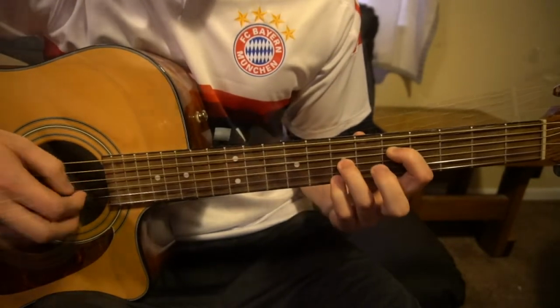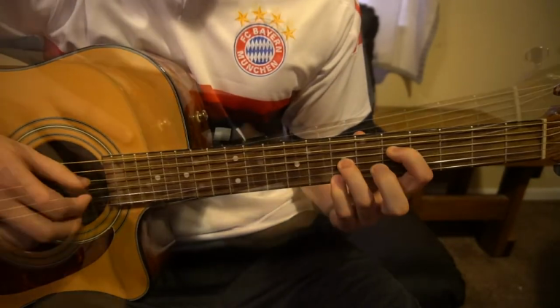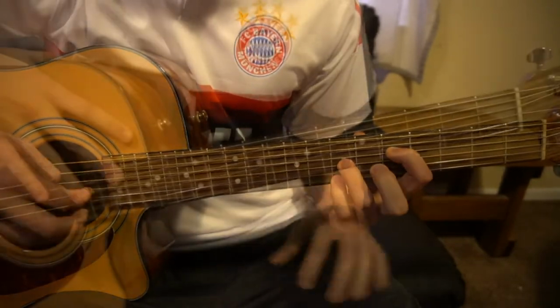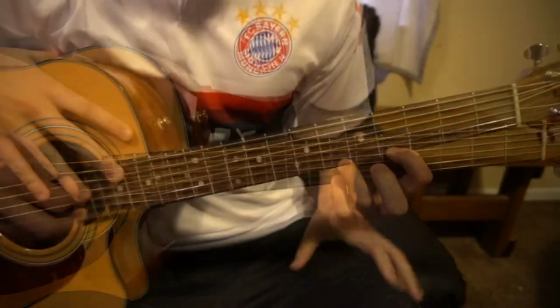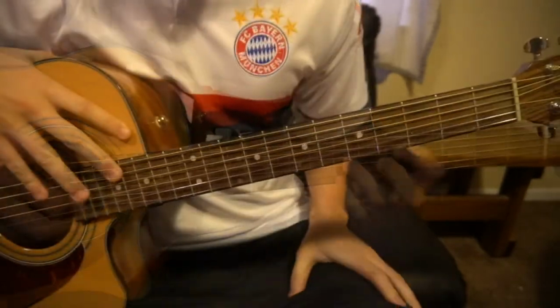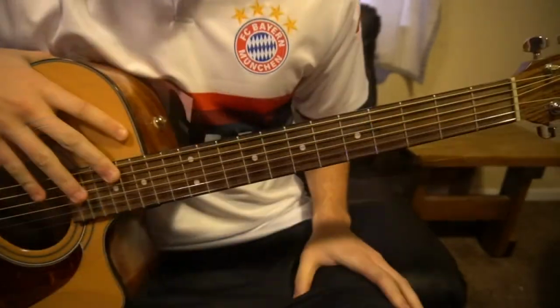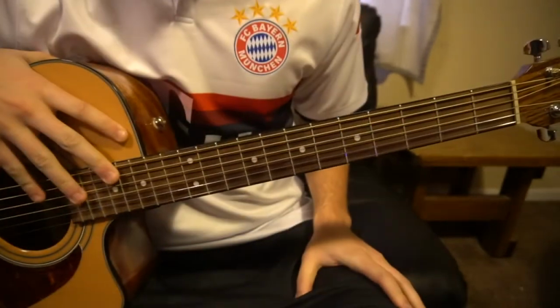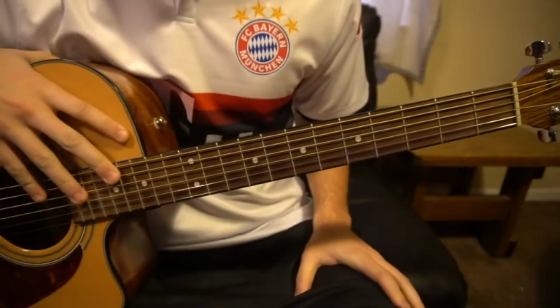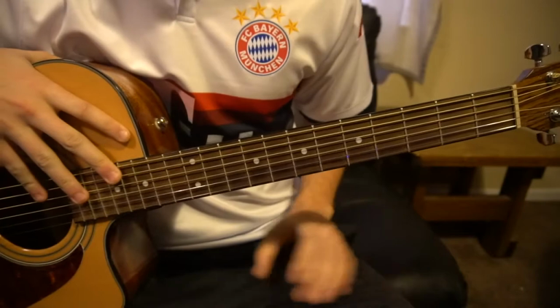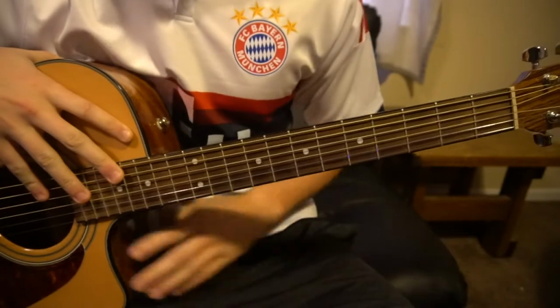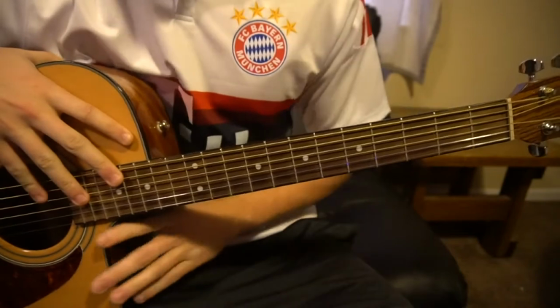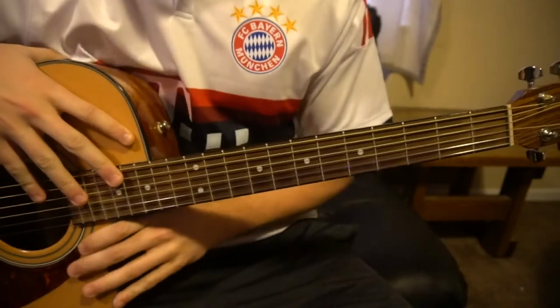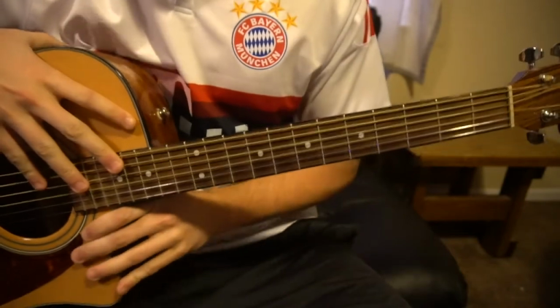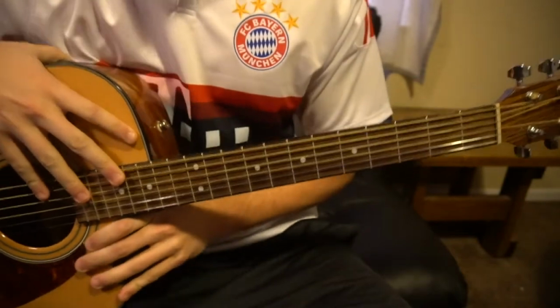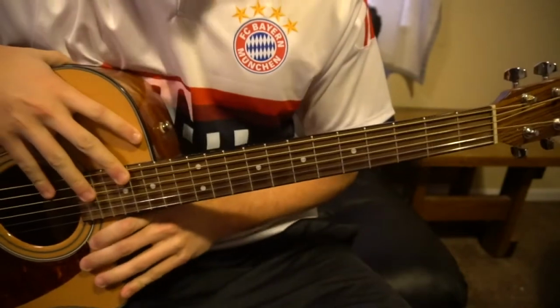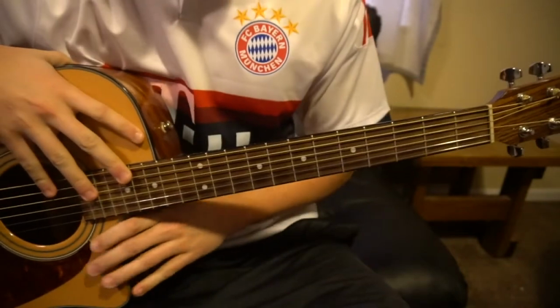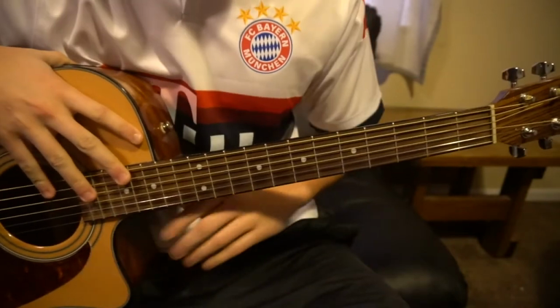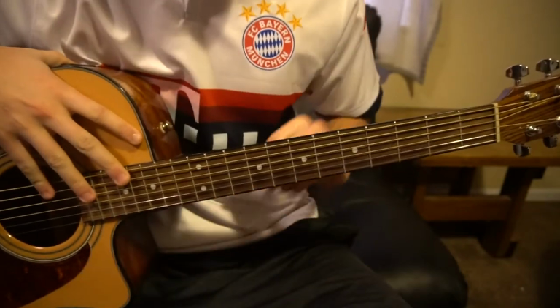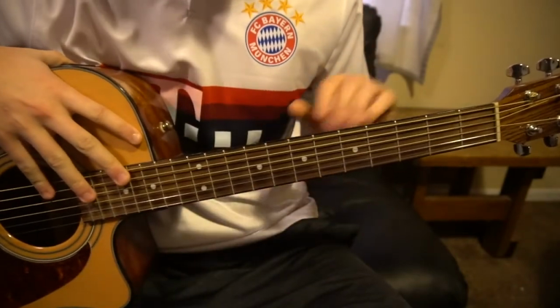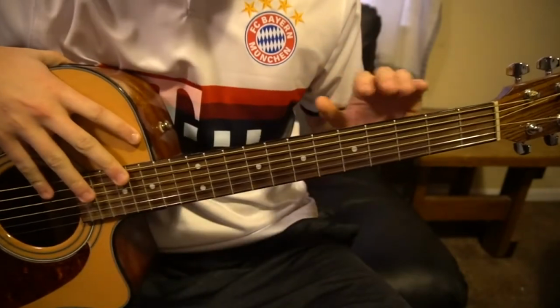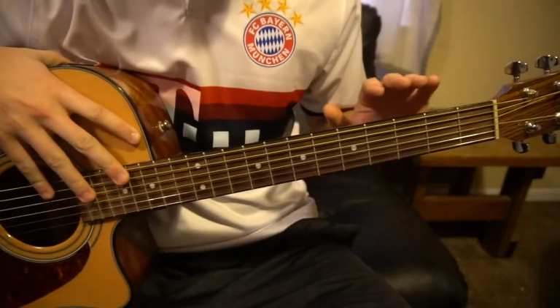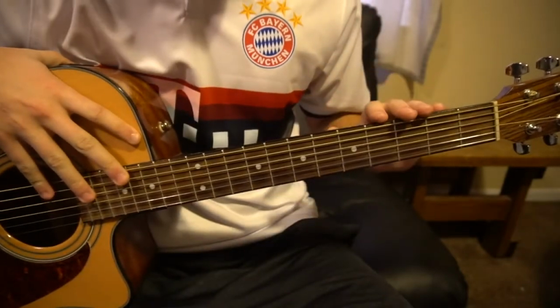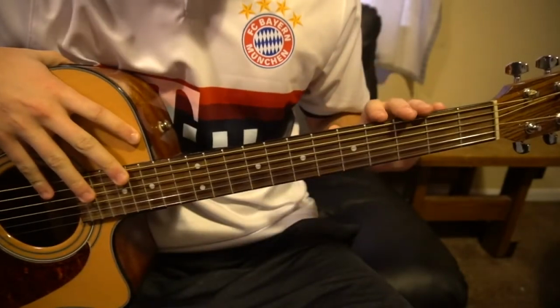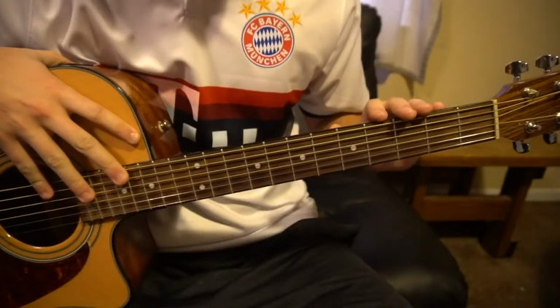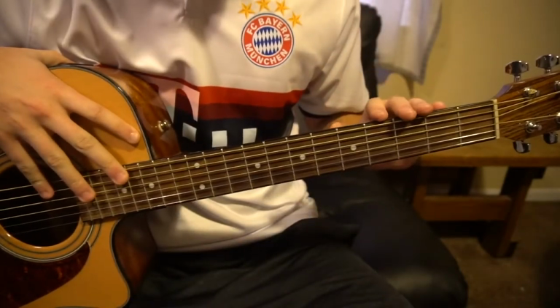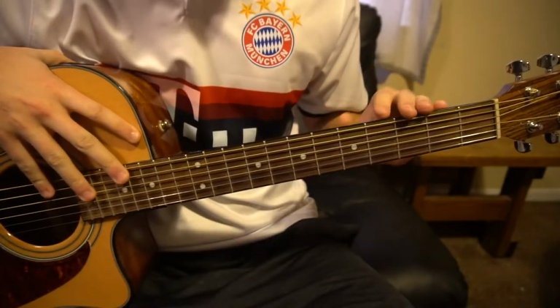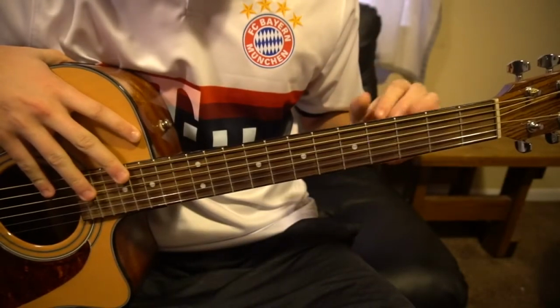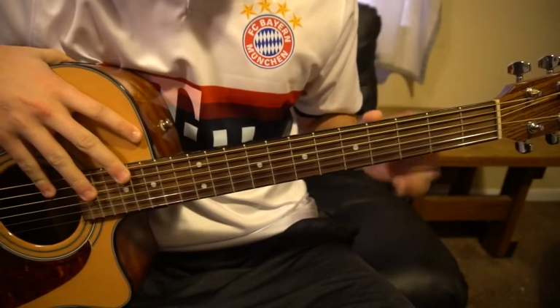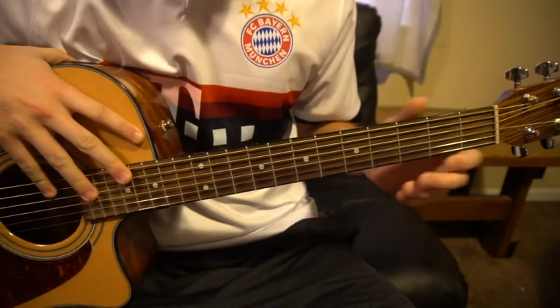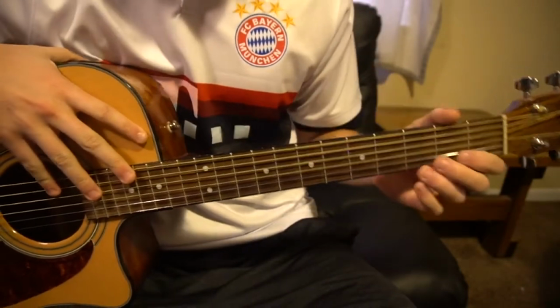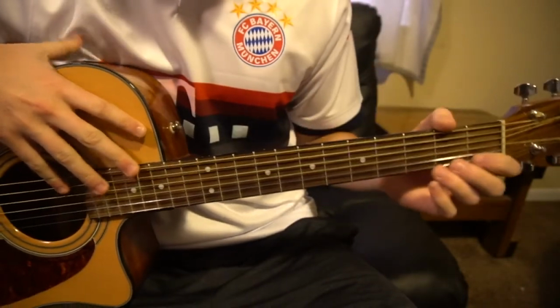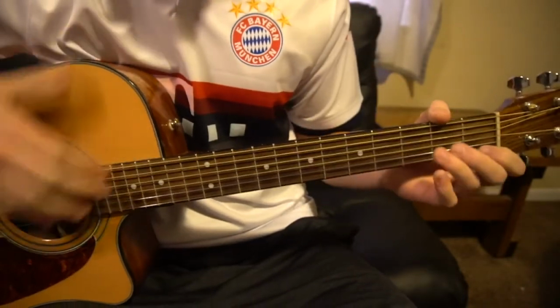This is a tutorial on how to play 'Call If You Need Me' by Lance Joy. We're in standard tuning and there's no capo.